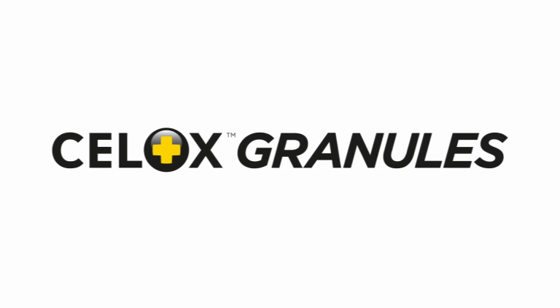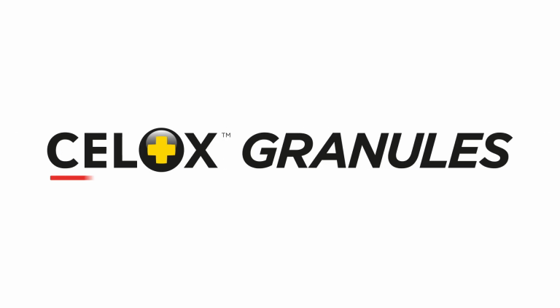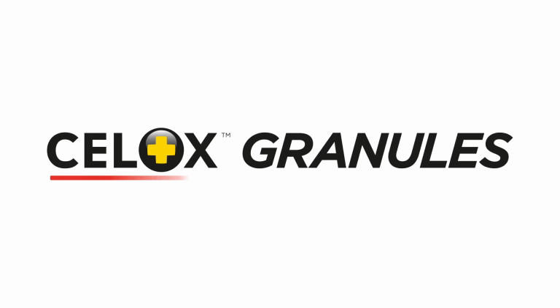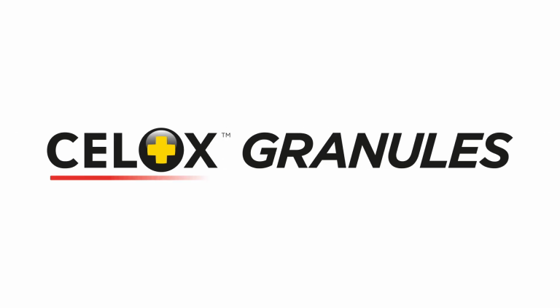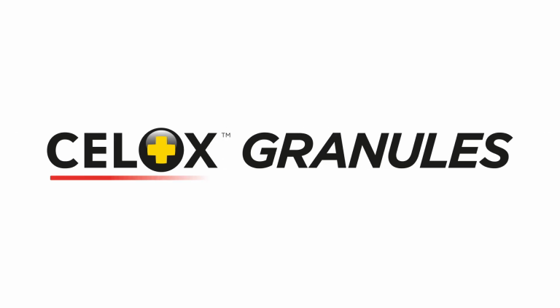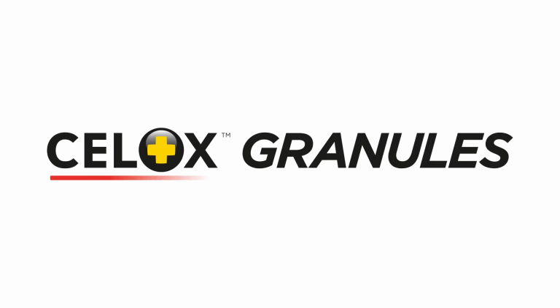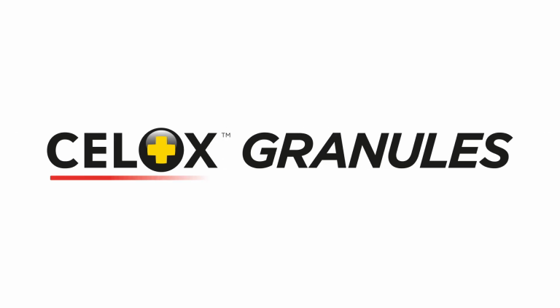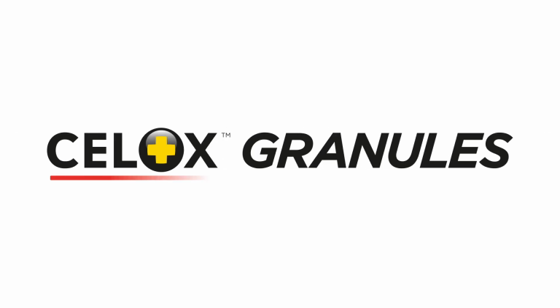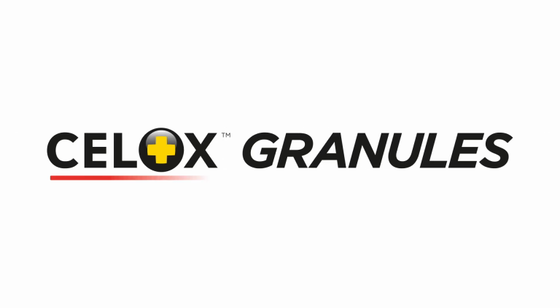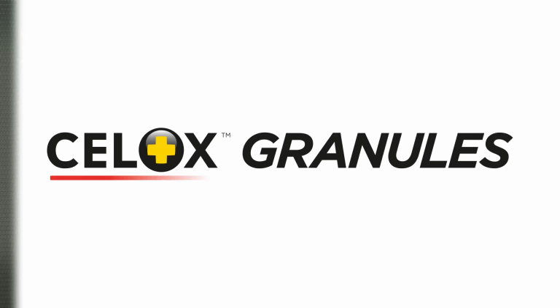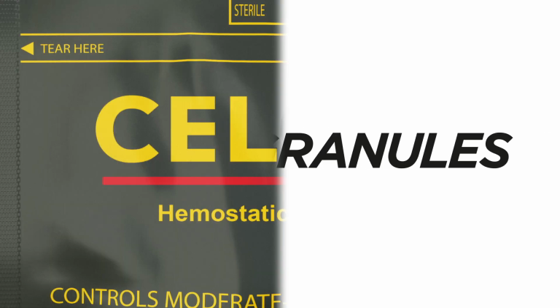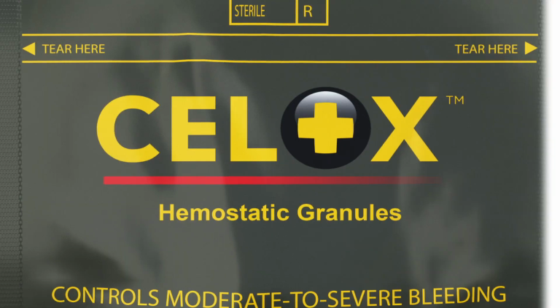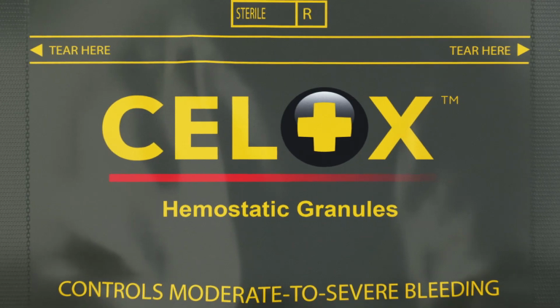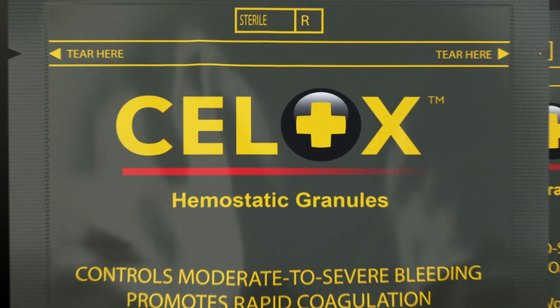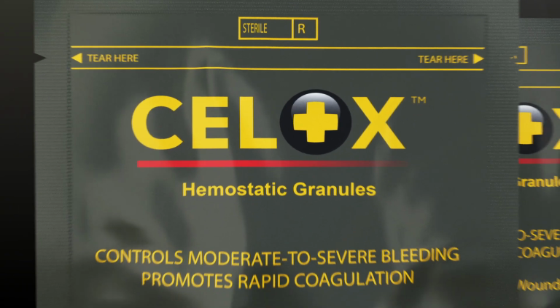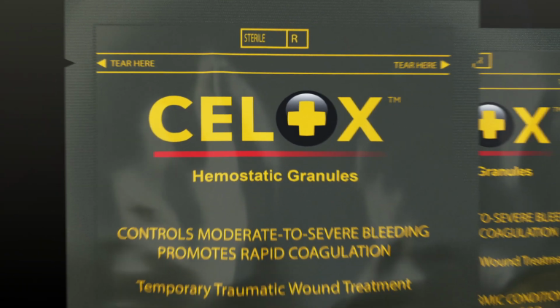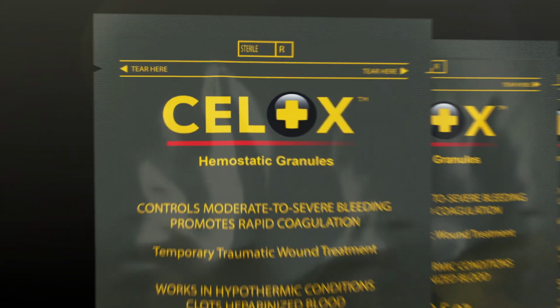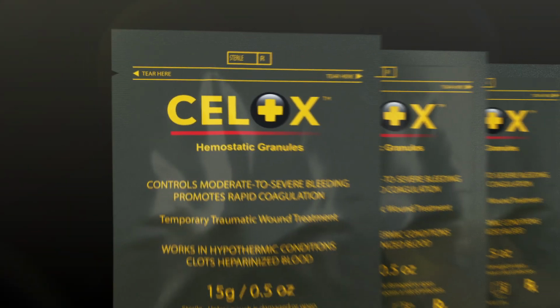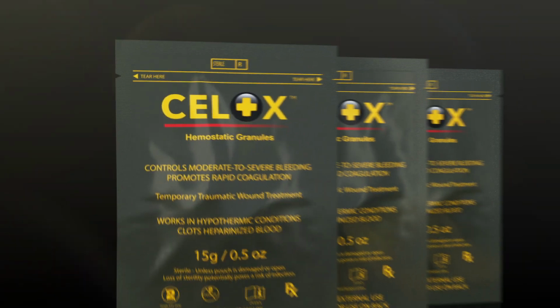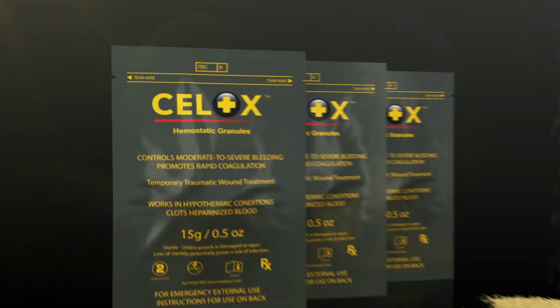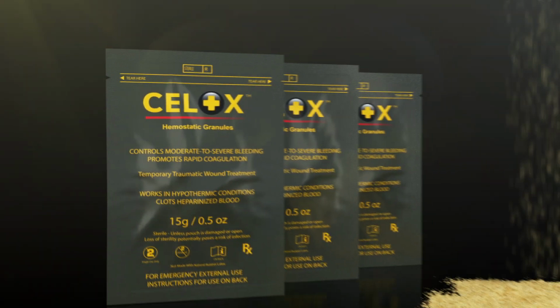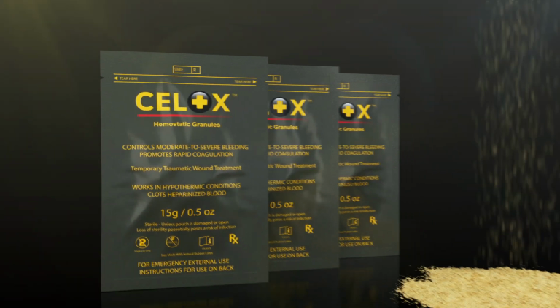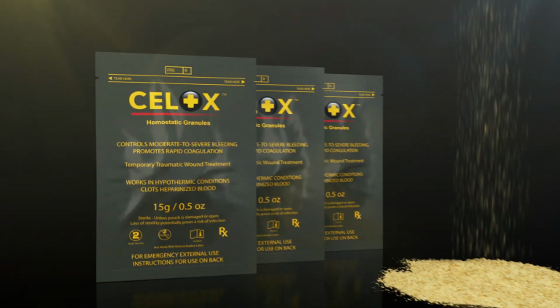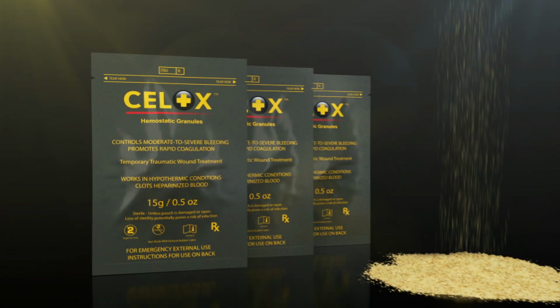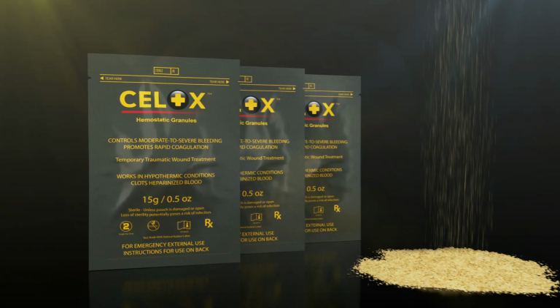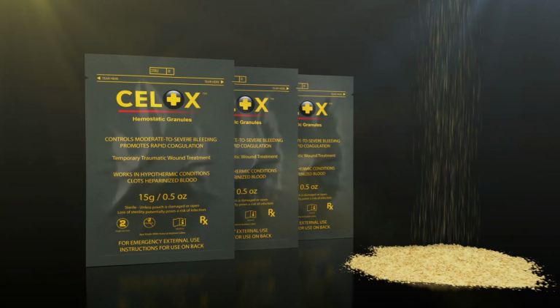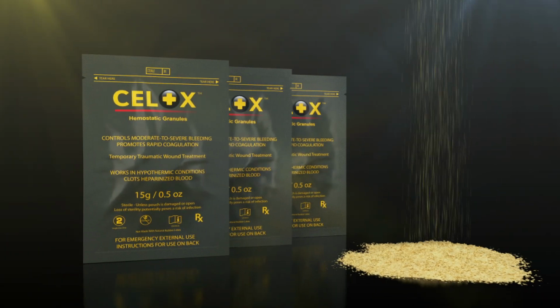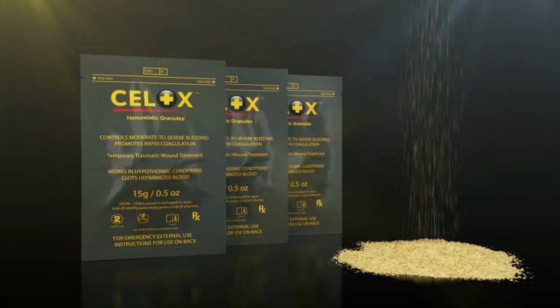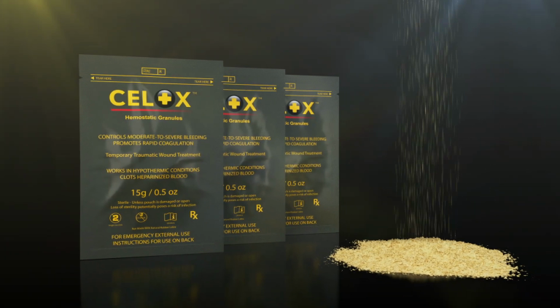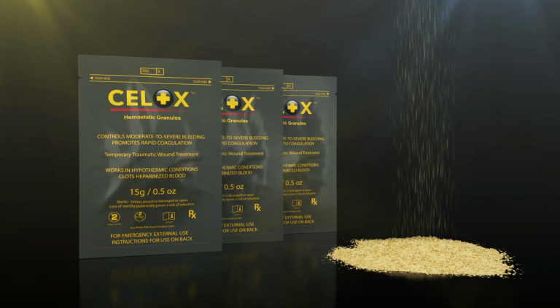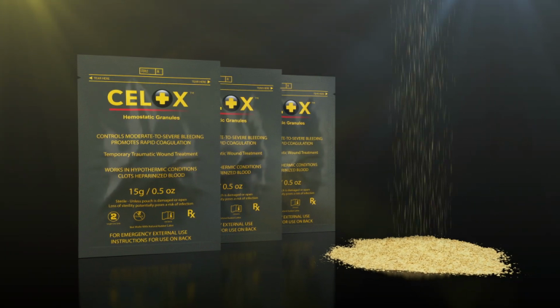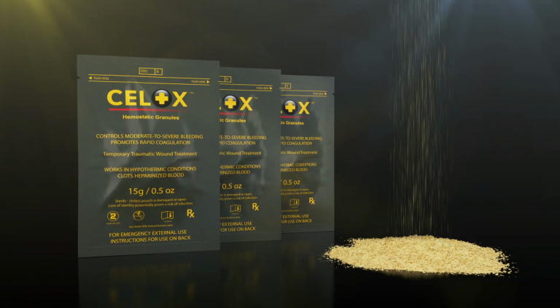Introducing Cellox Granules, proven to save lives and stop arterial bleeding.